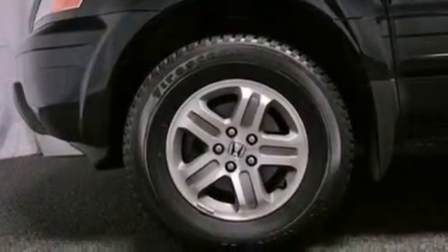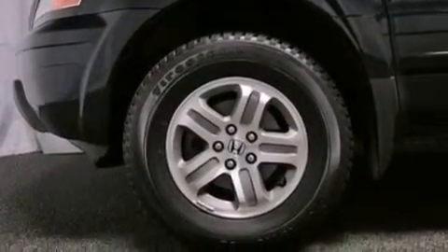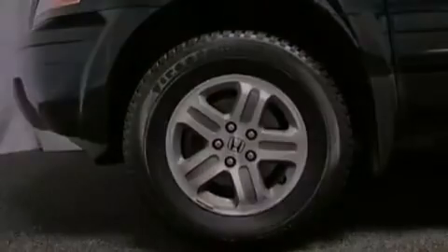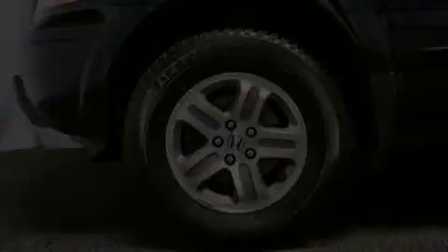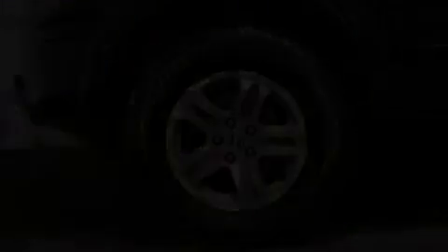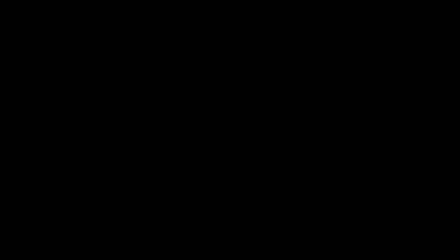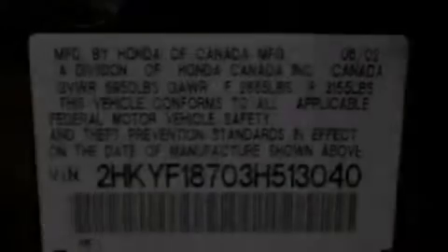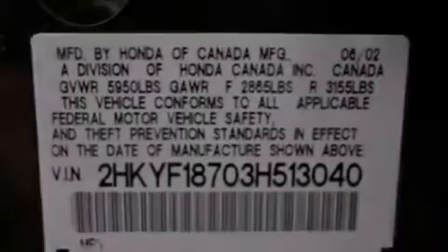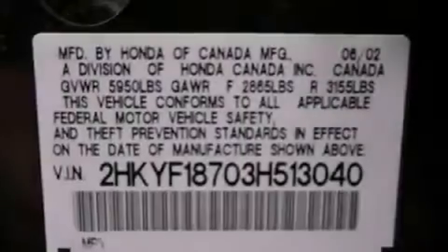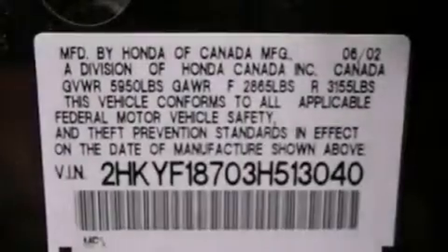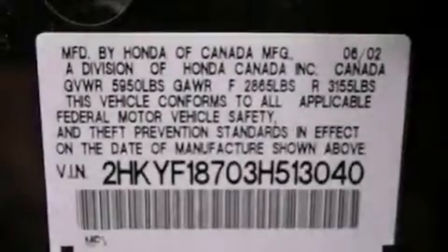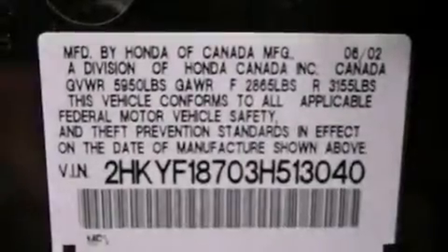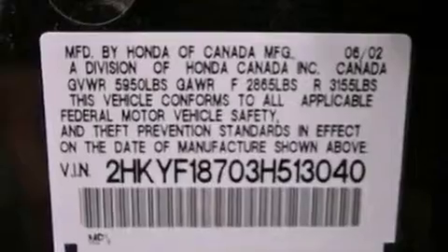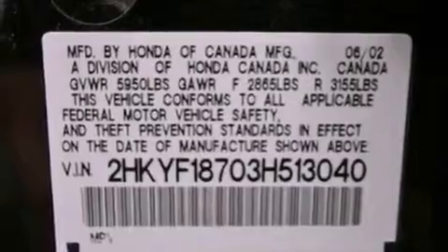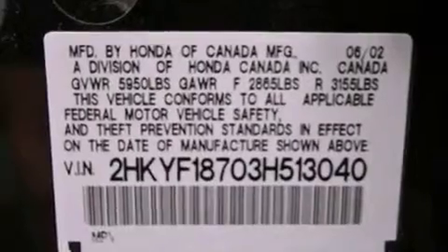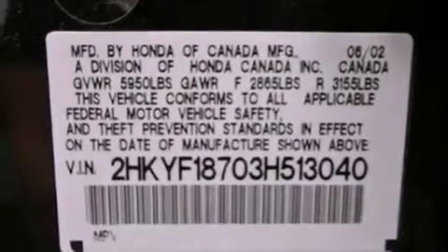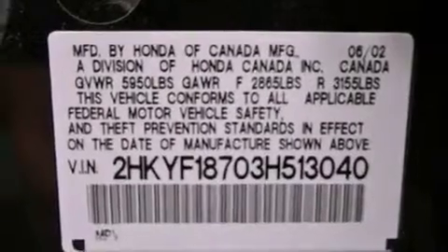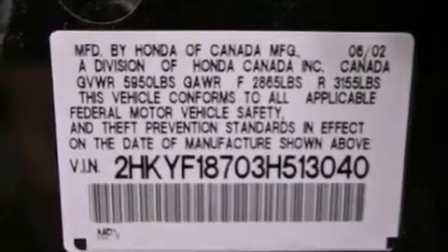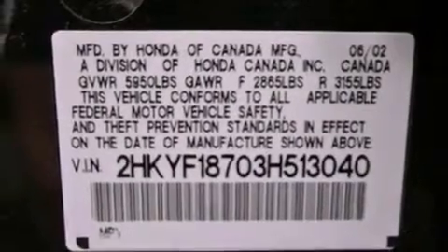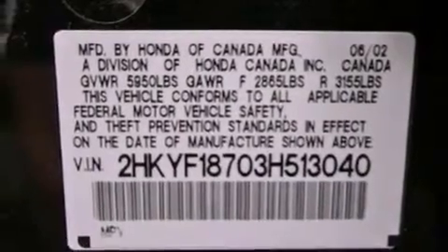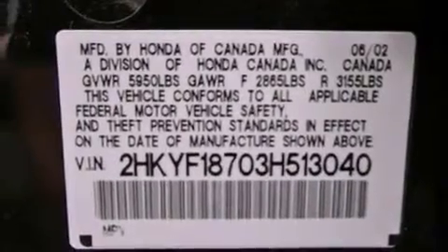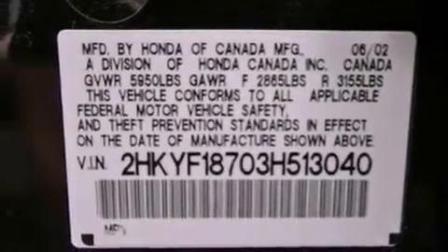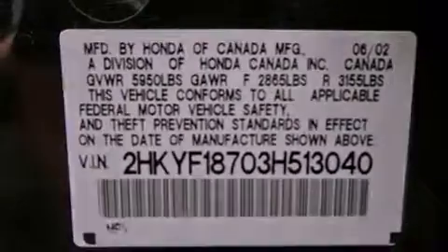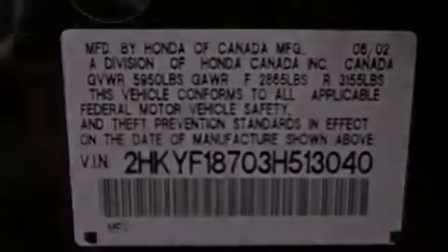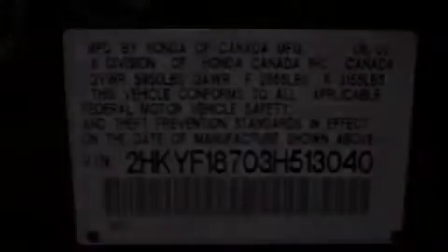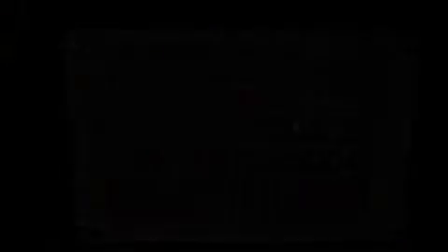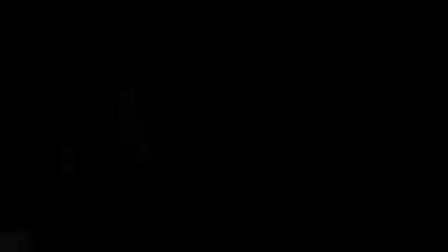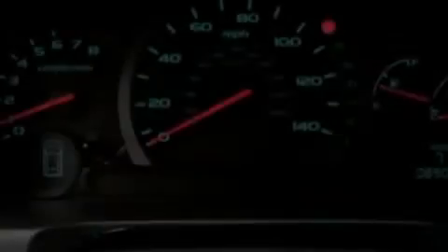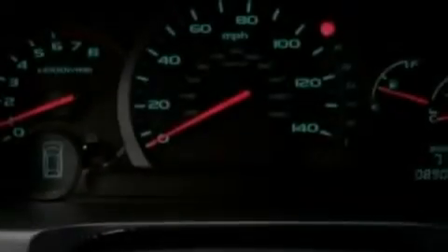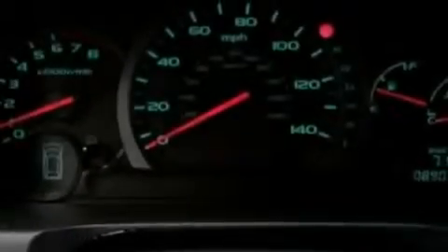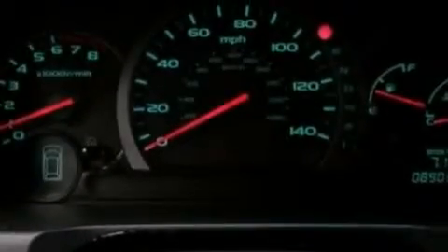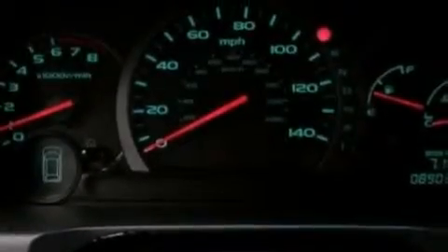A passenger side airbag, air conditioning with automatic climate control, and the navigation system will help you get from point A to point B on time.